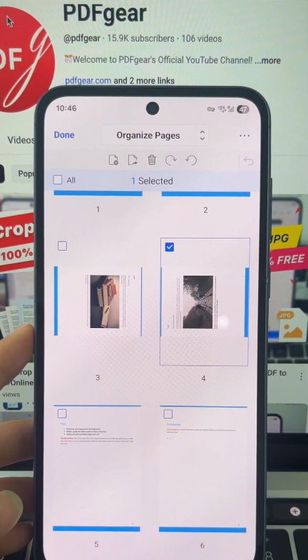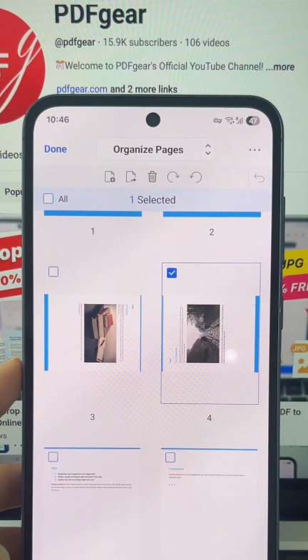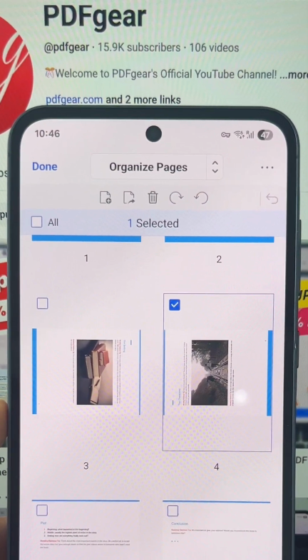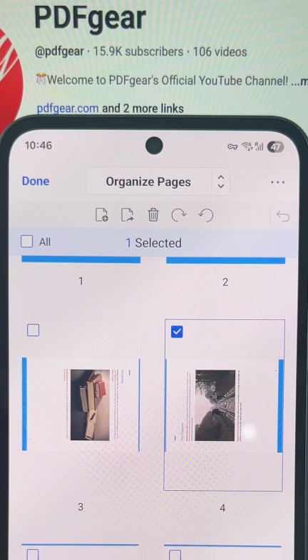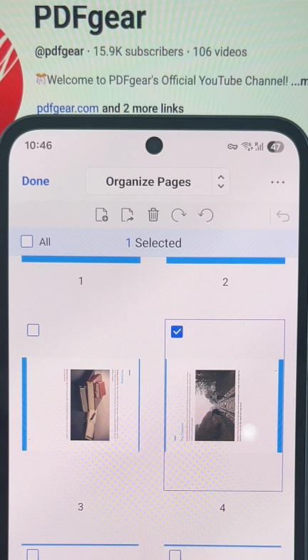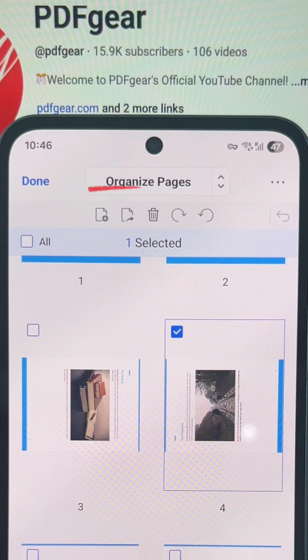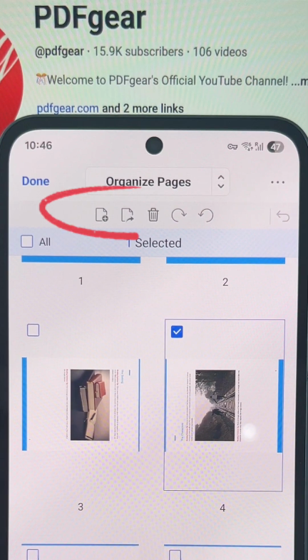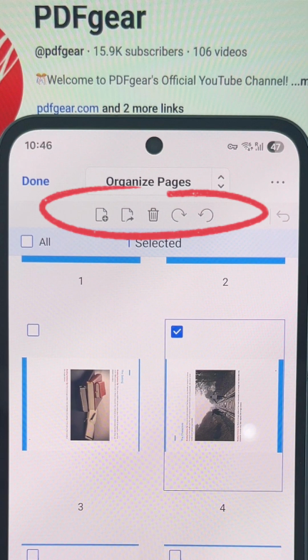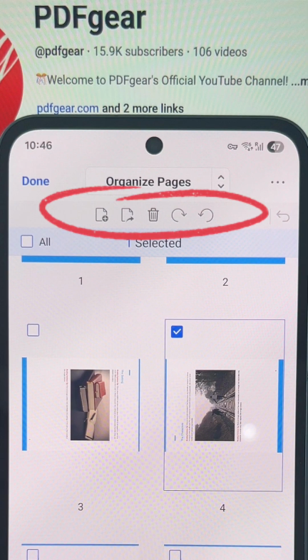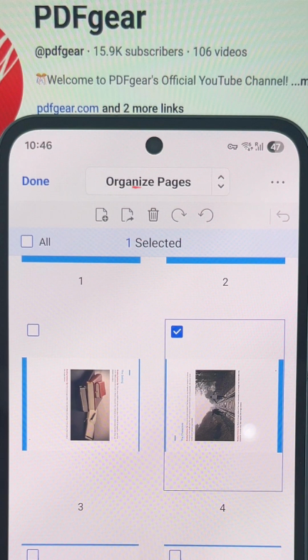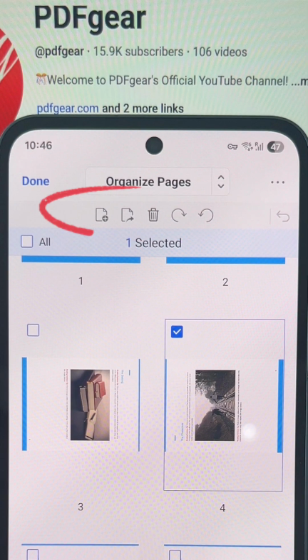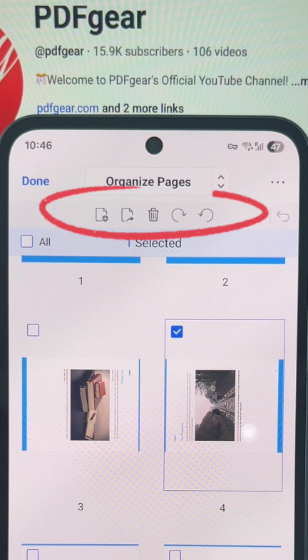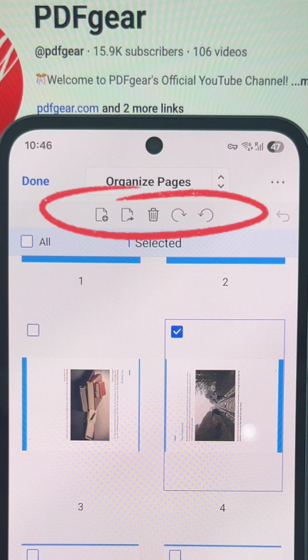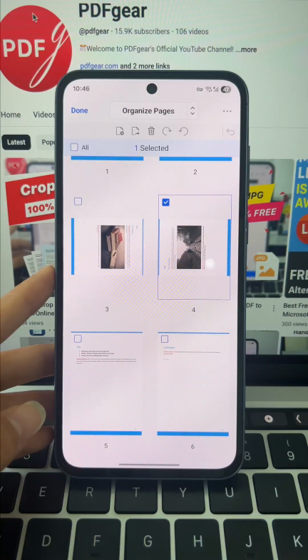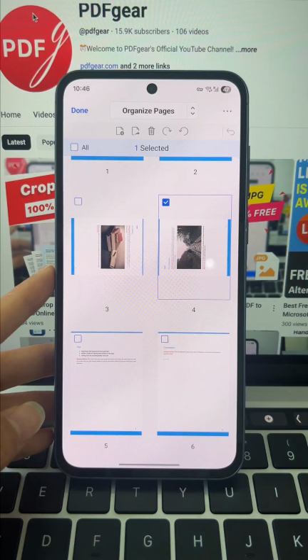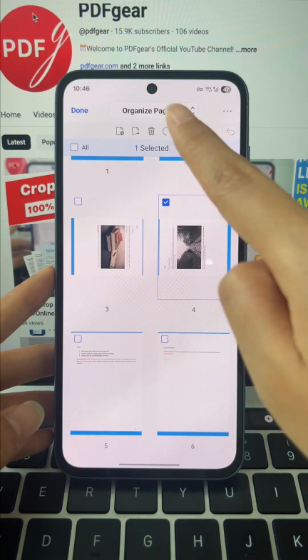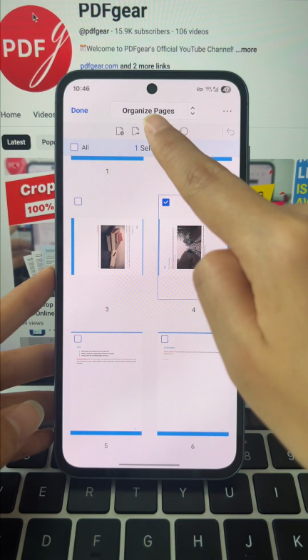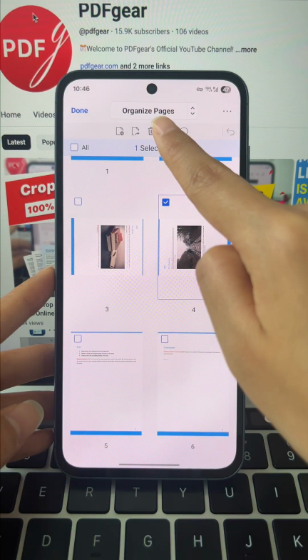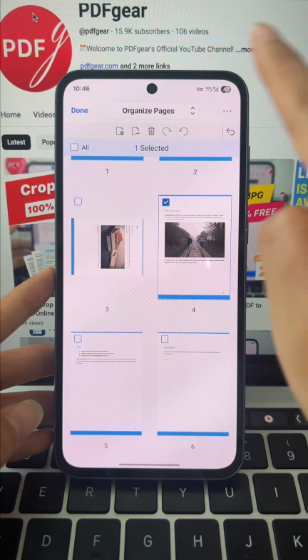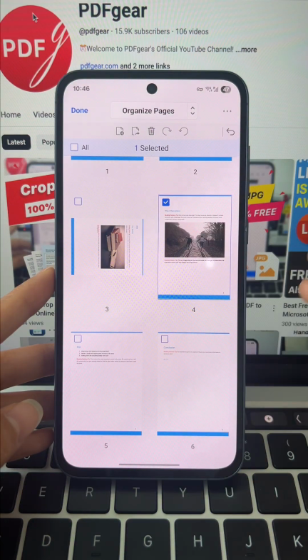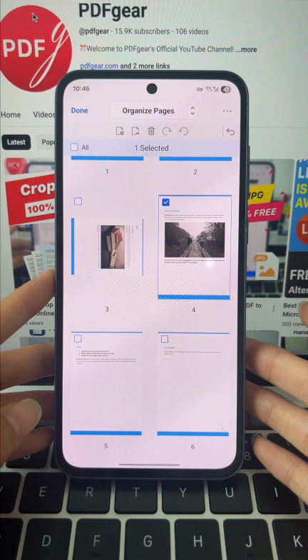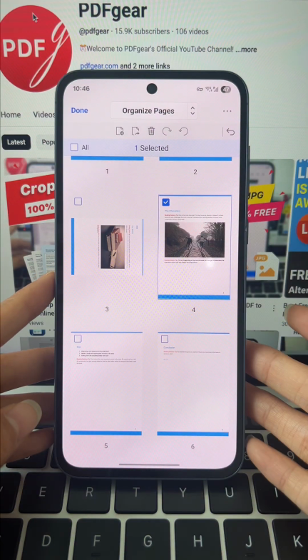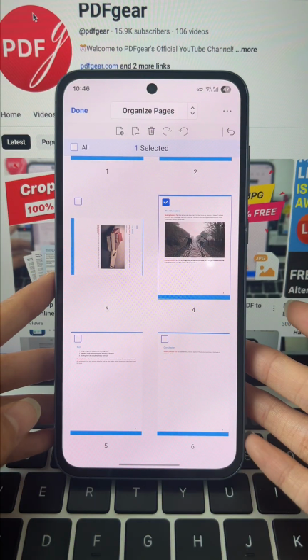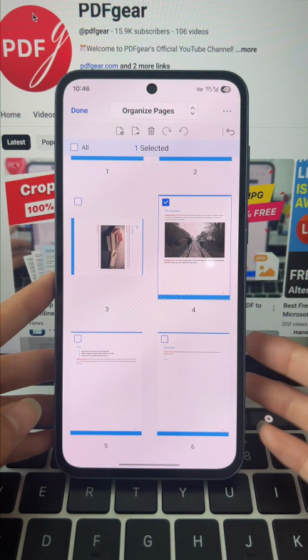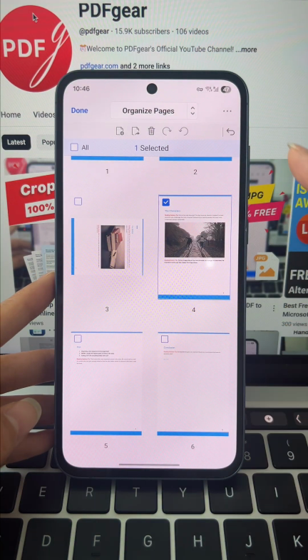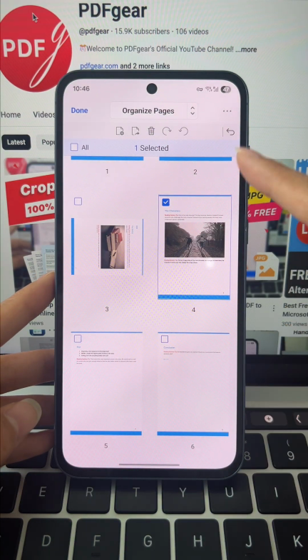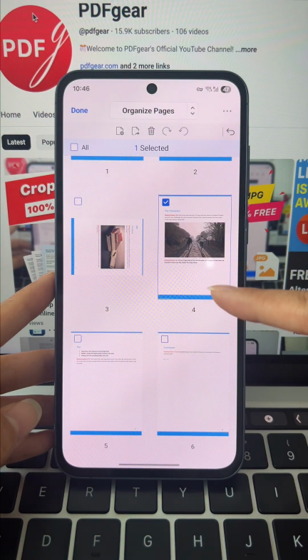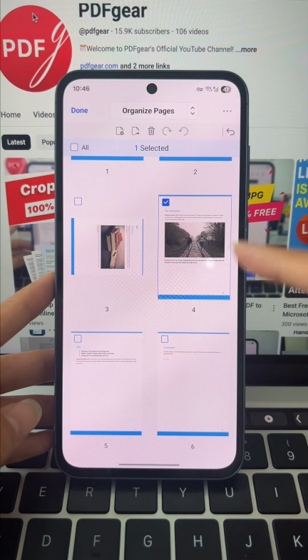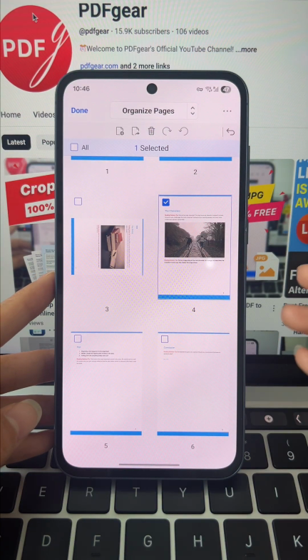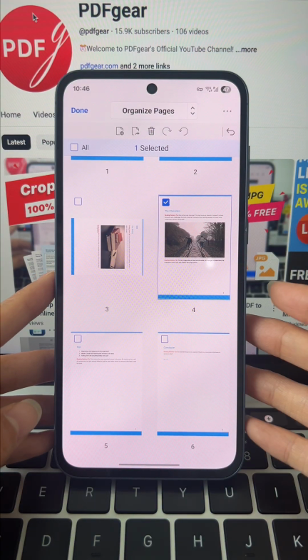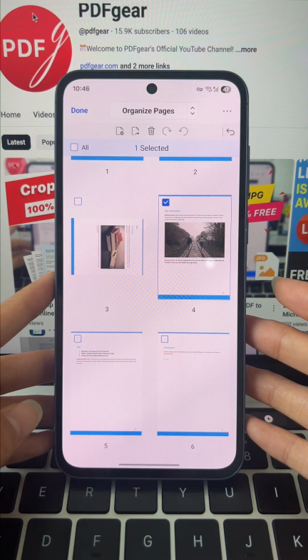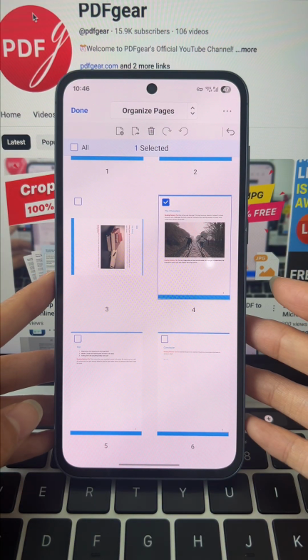Up top is the toolbar — rotate pages, add blanks, extract, or delete in seconds.